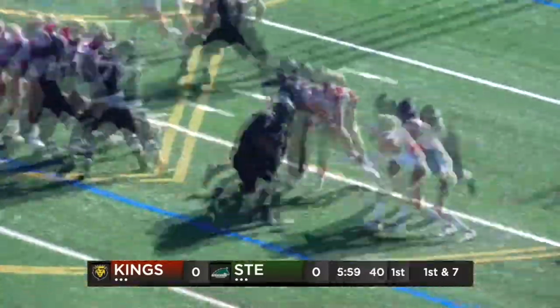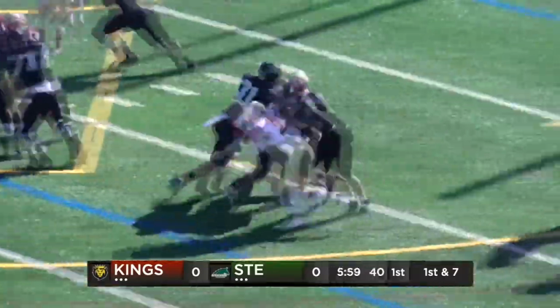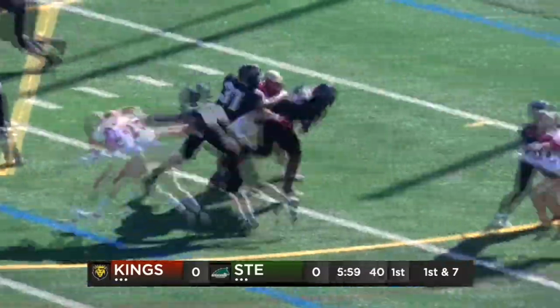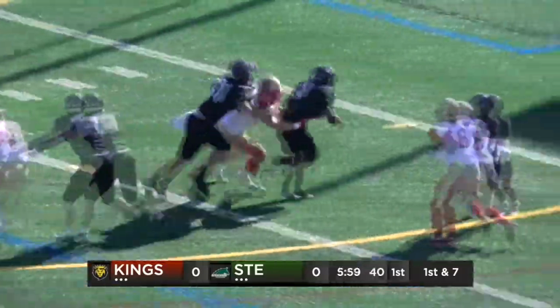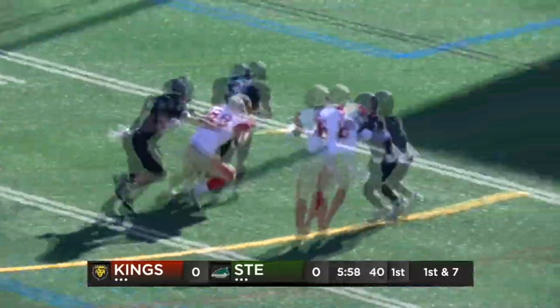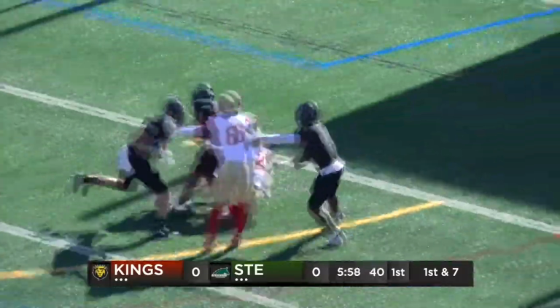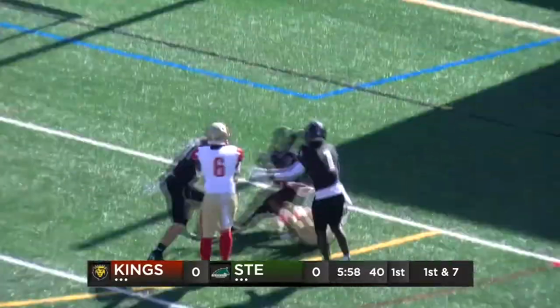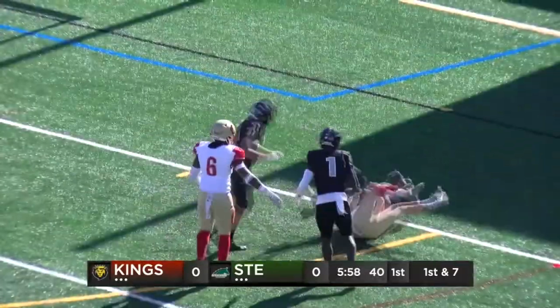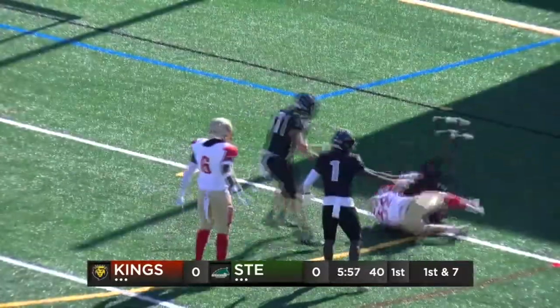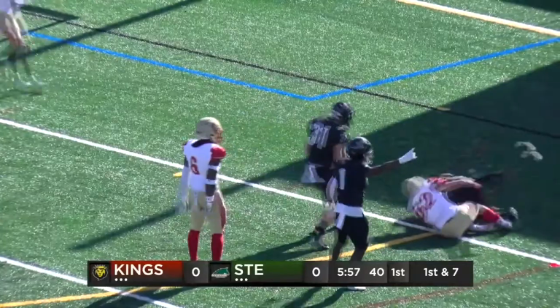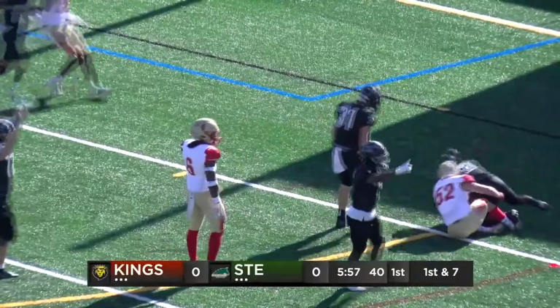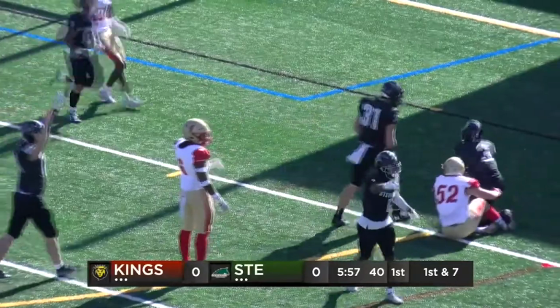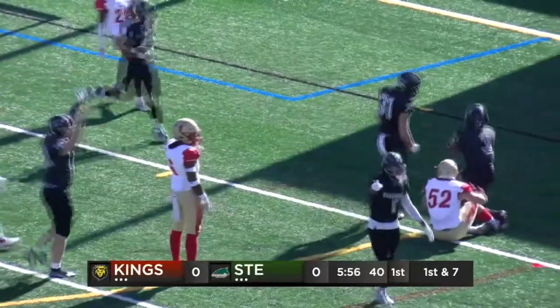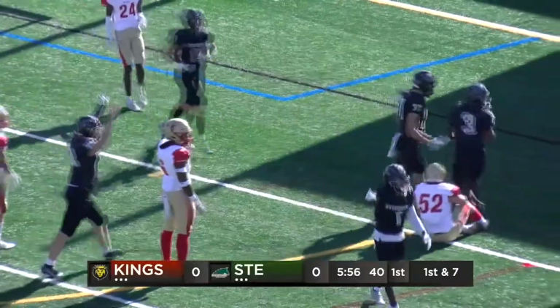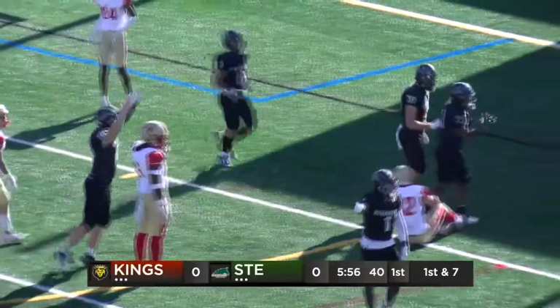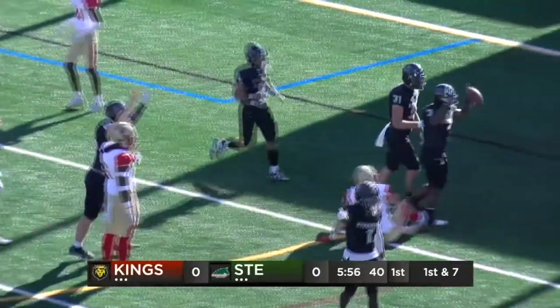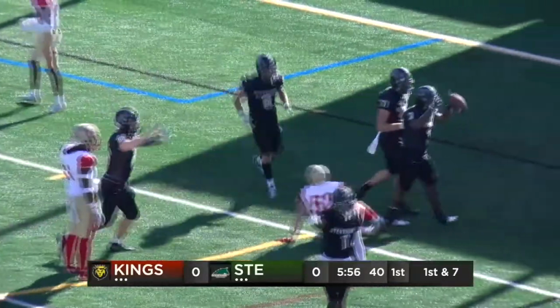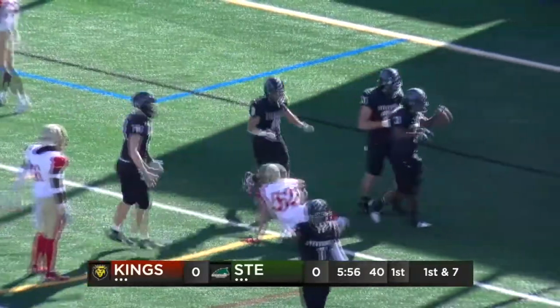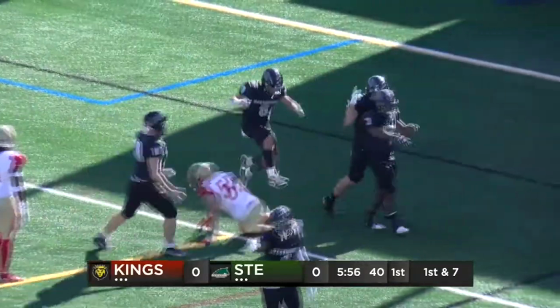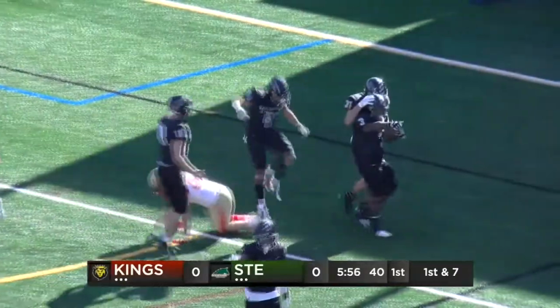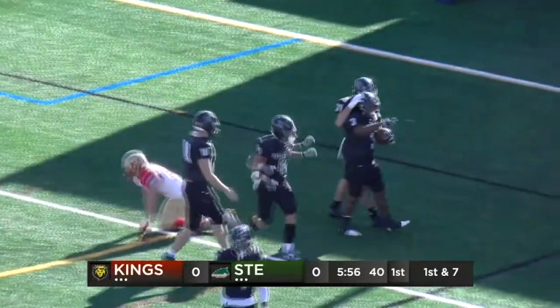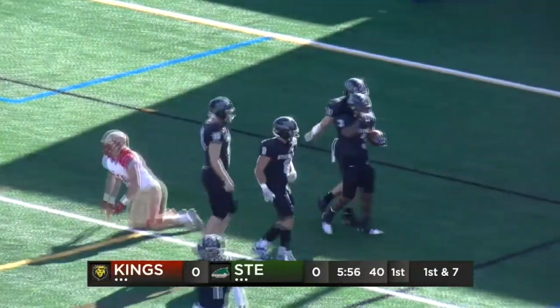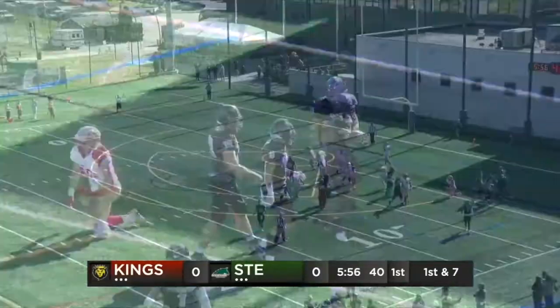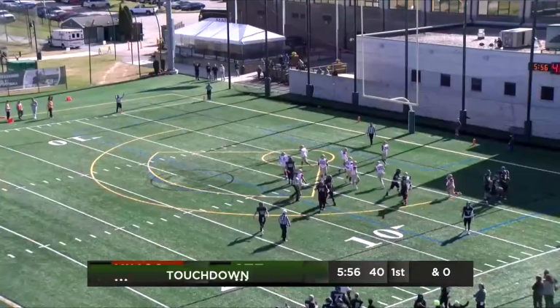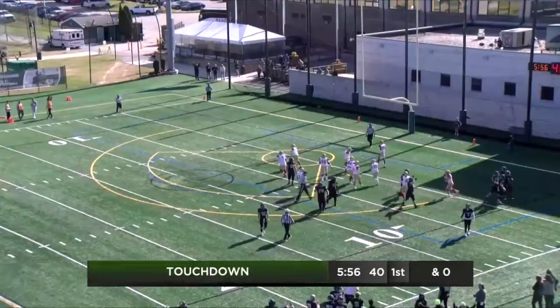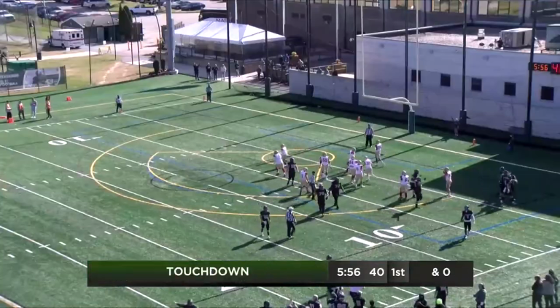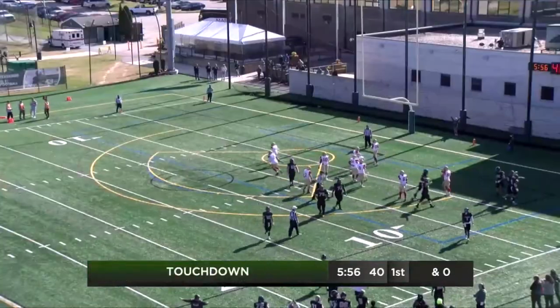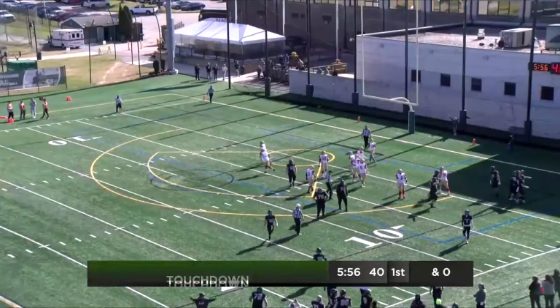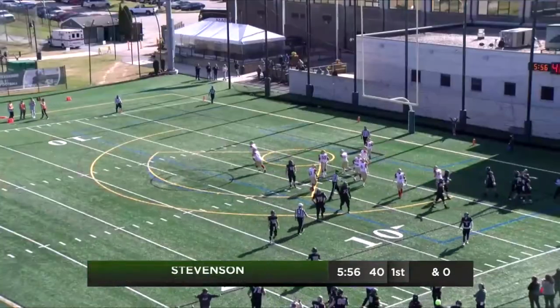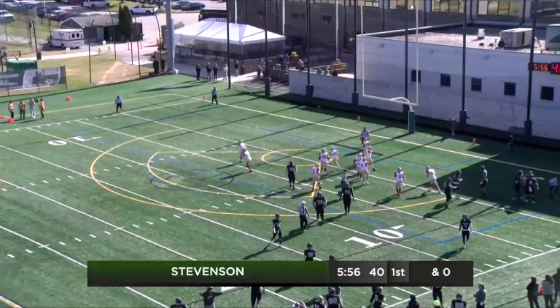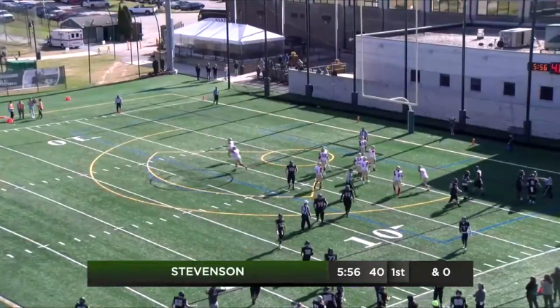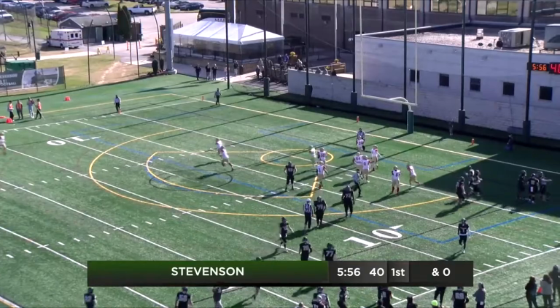This is Joppy, off the front — Joppy to the goal line, he's in. Touchdown Stevenson on their first drive of the game.